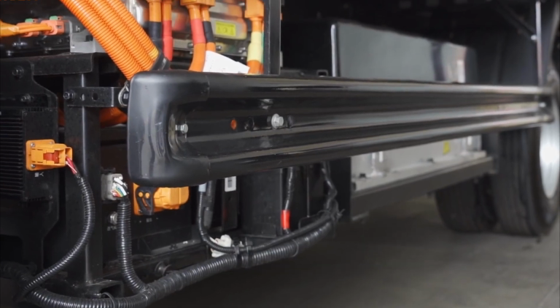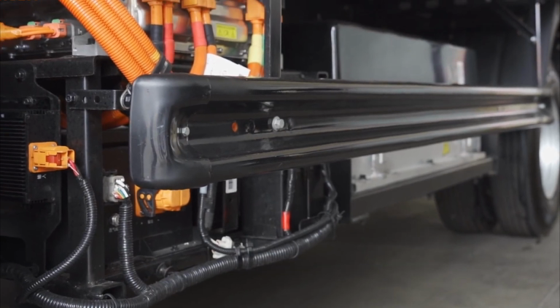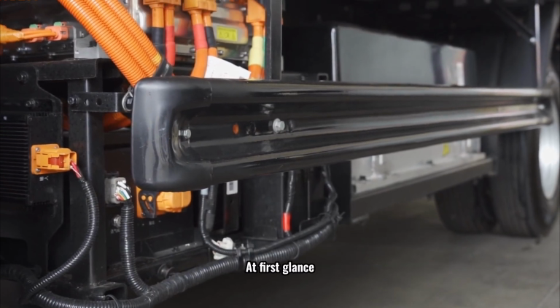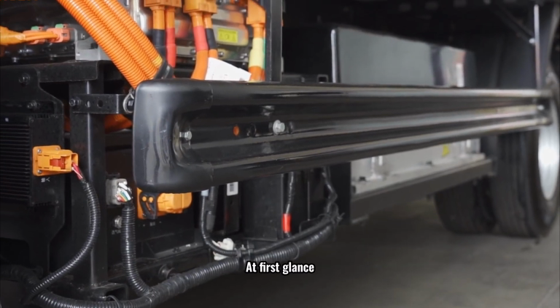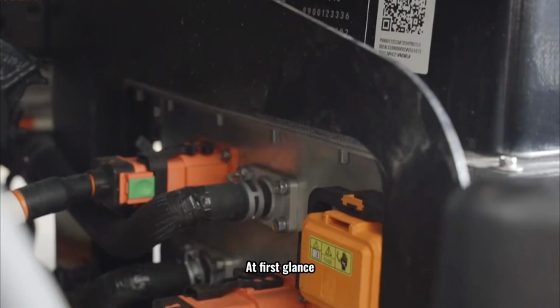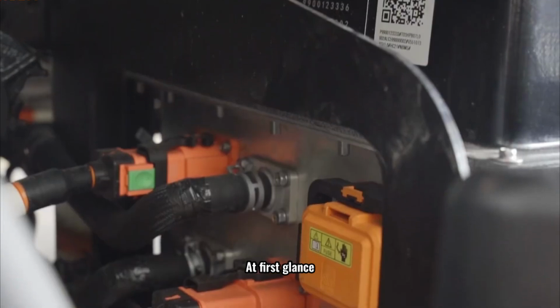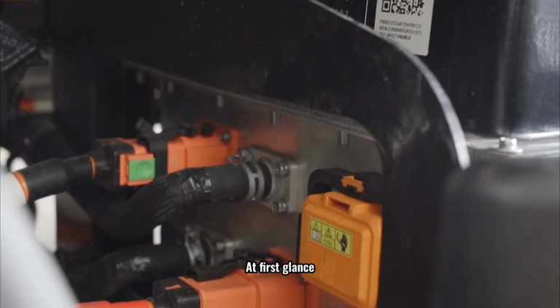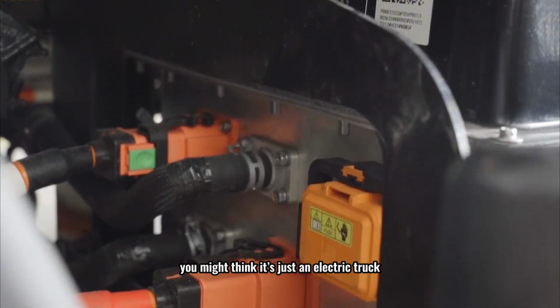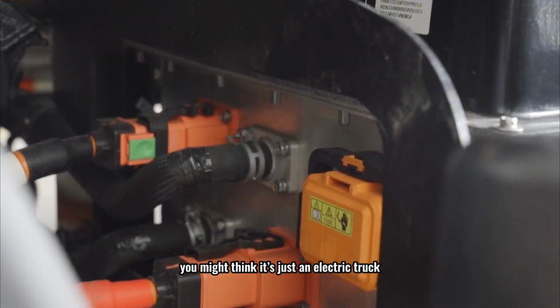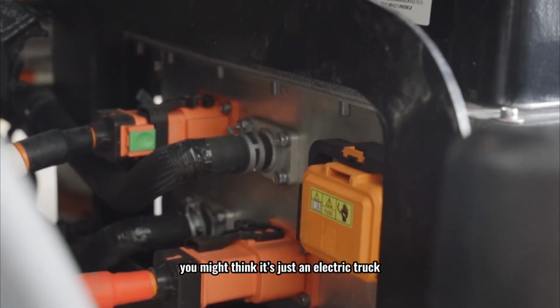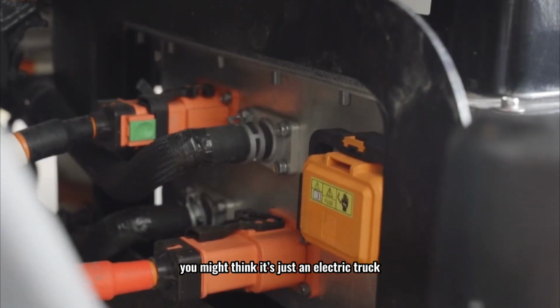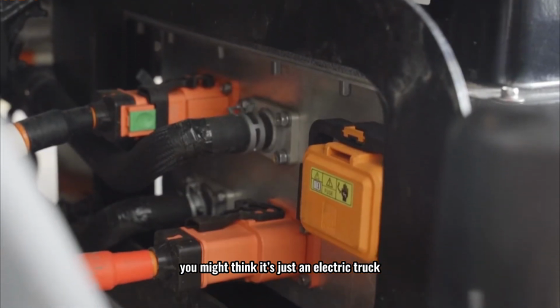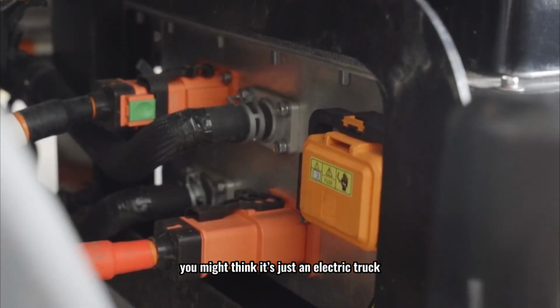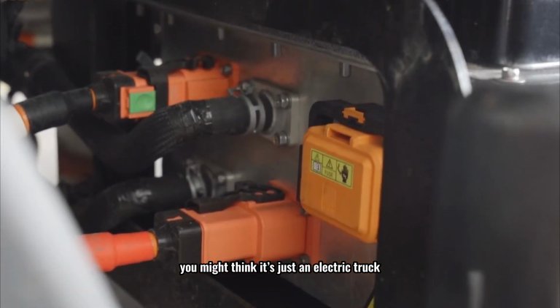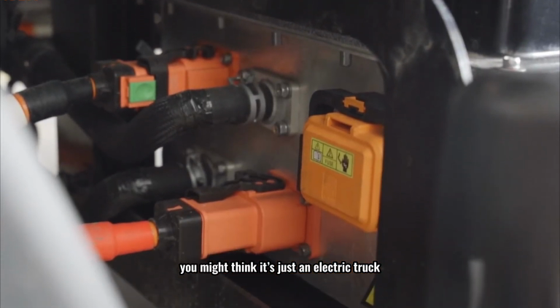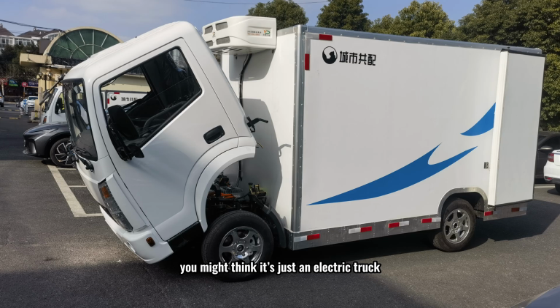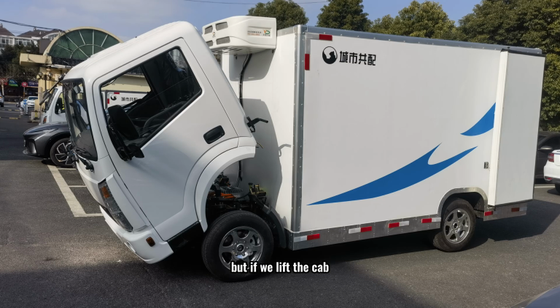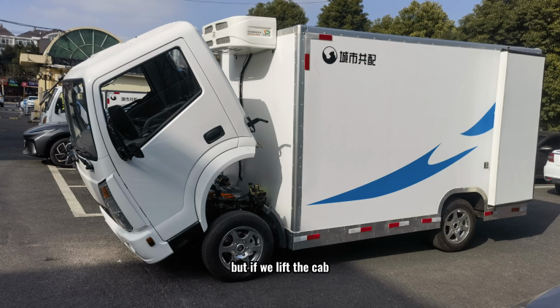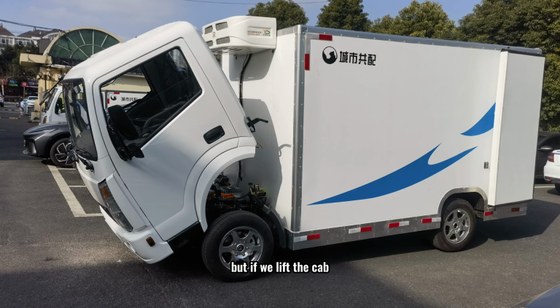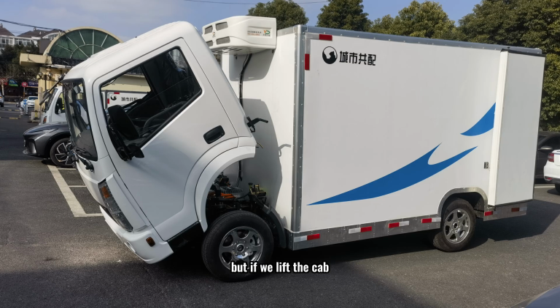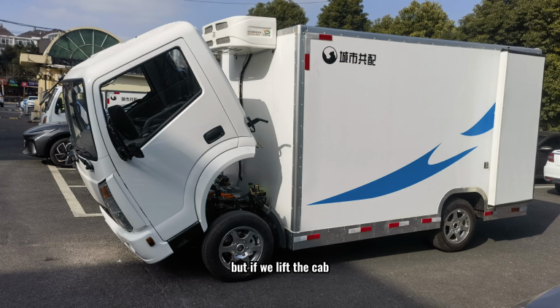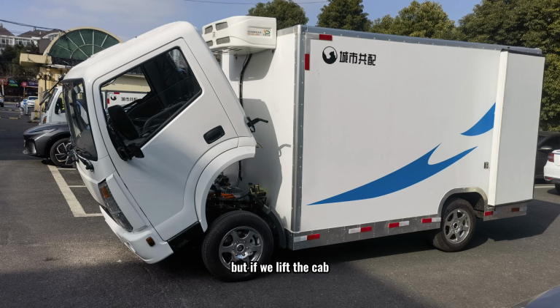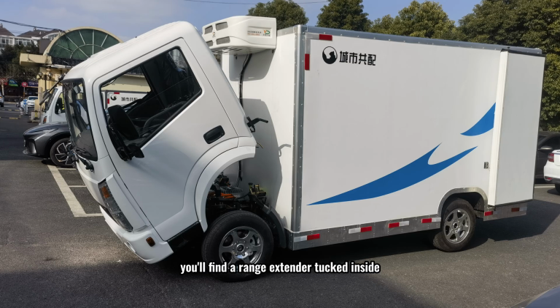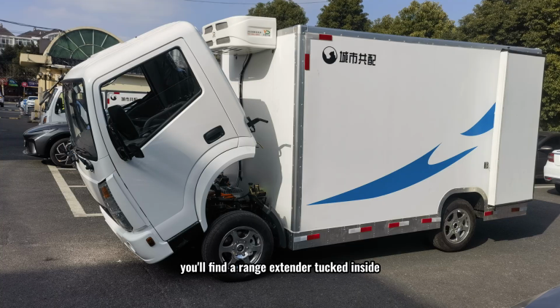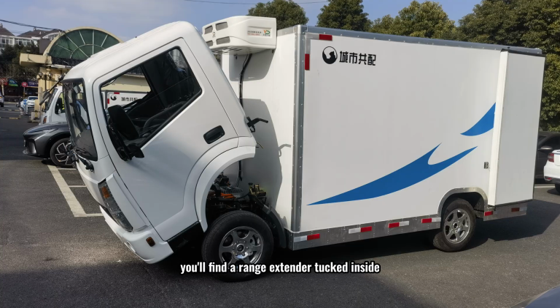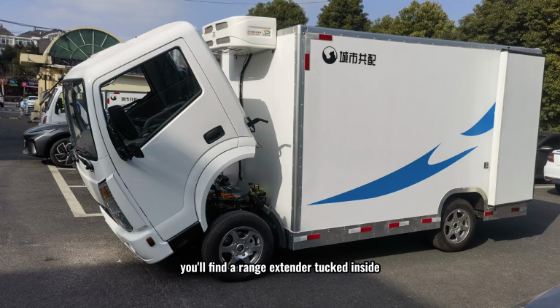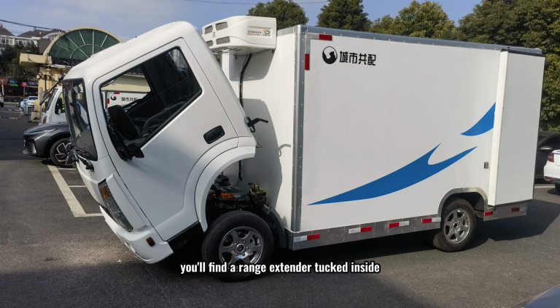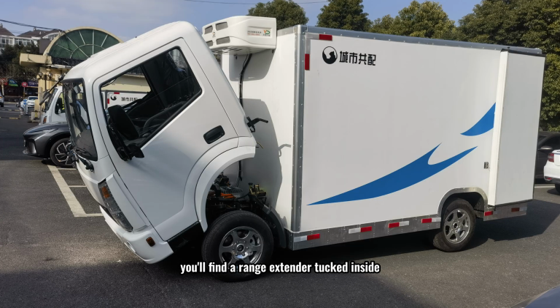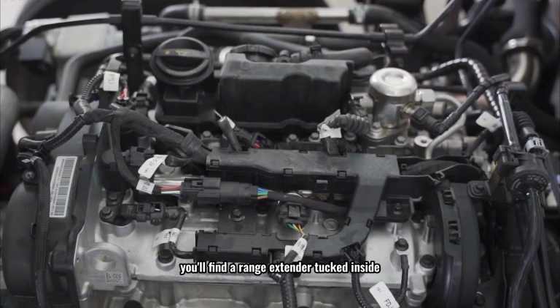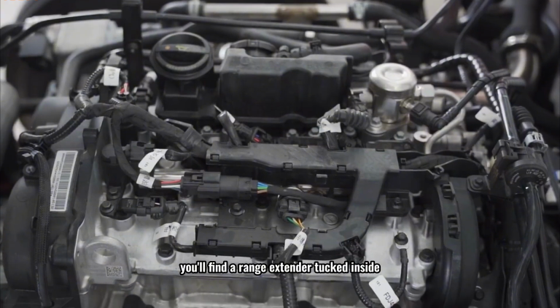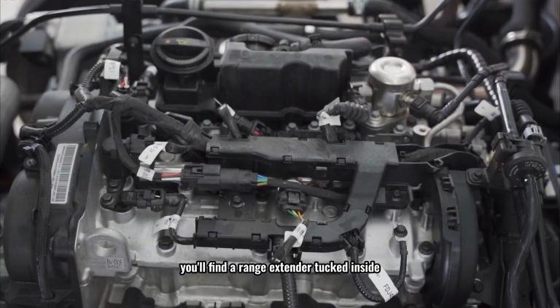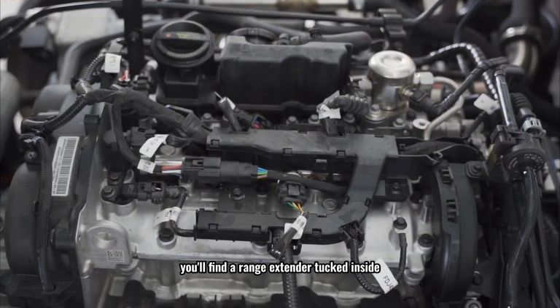At first glance, you might think it's just an electric truck, but if we lift the cab, you'll find a range extender tucked inside.